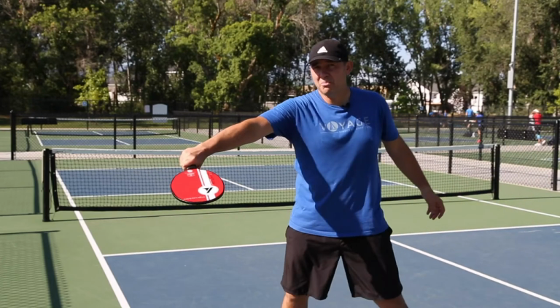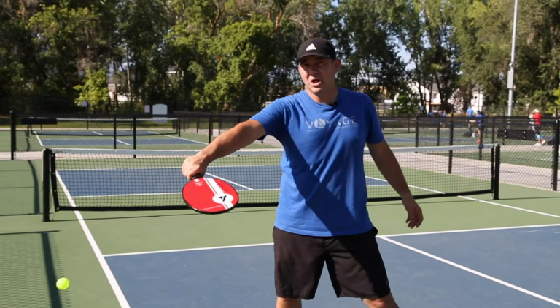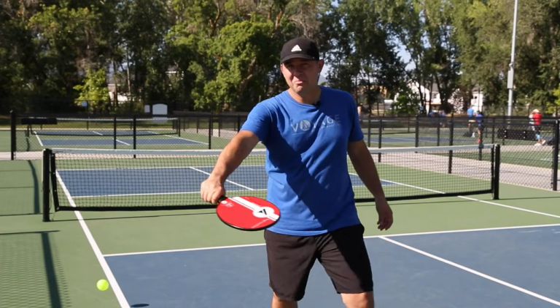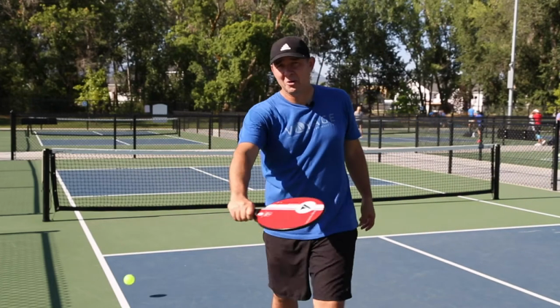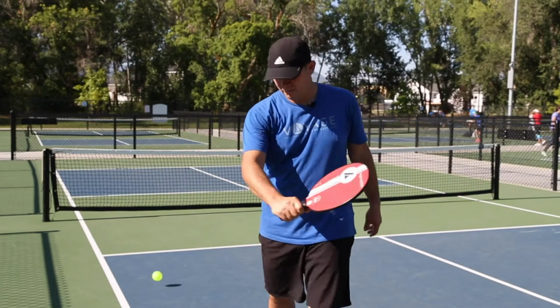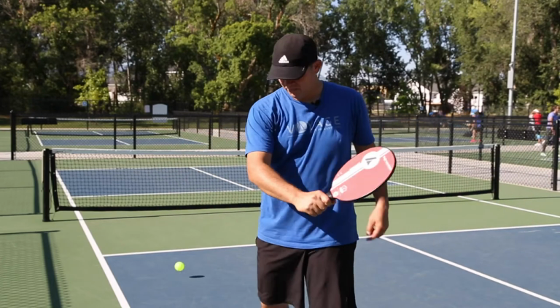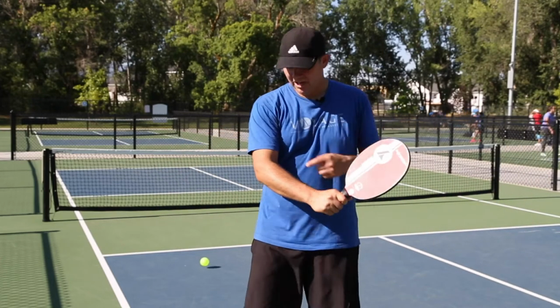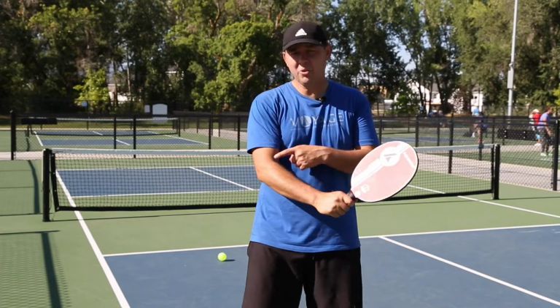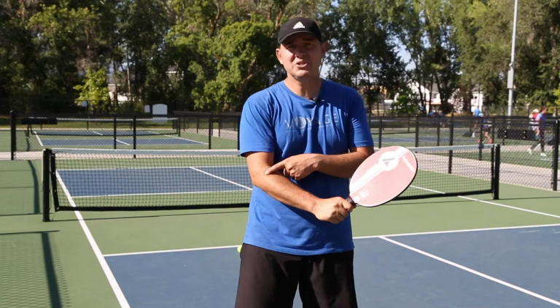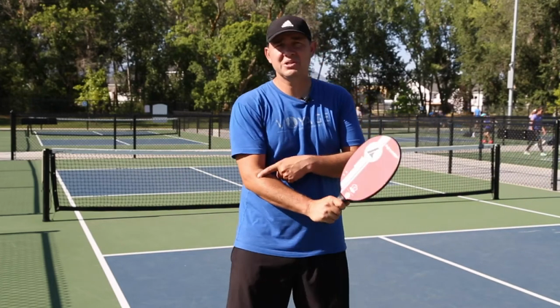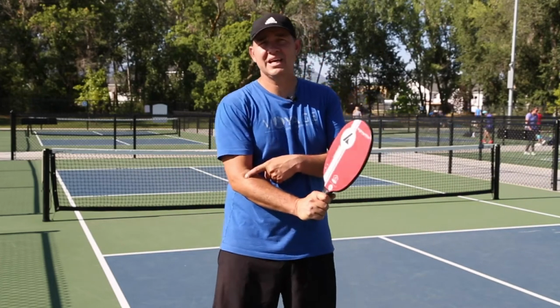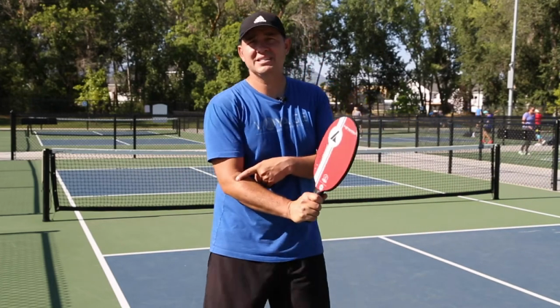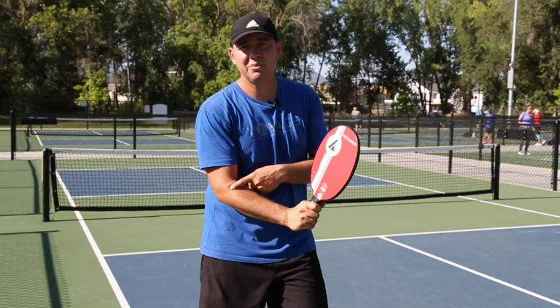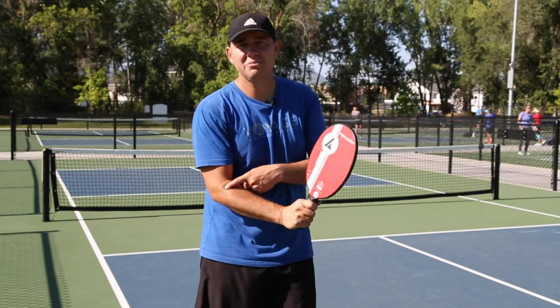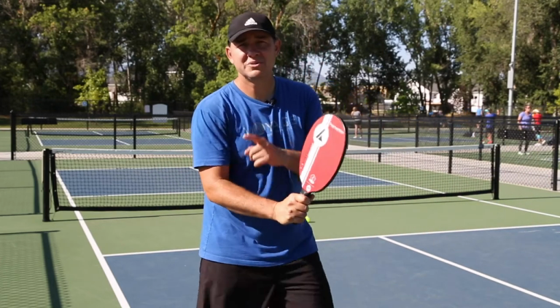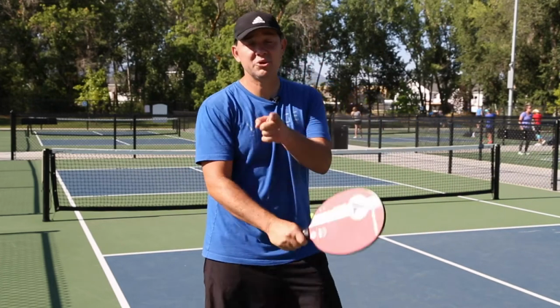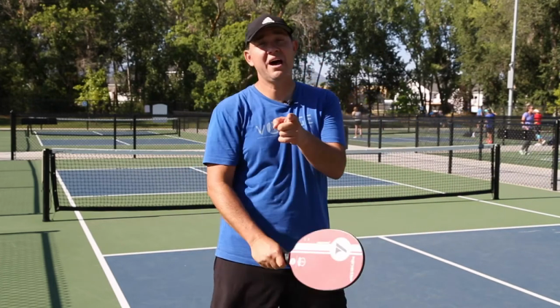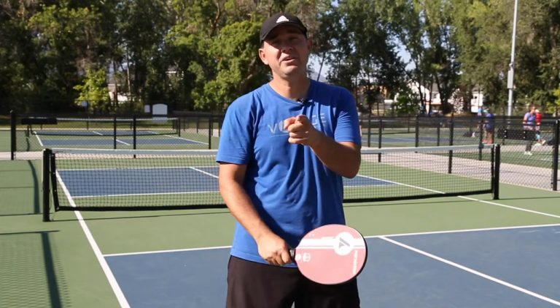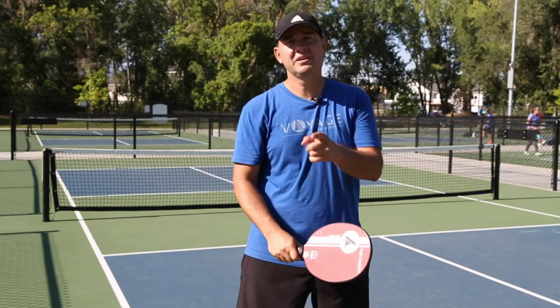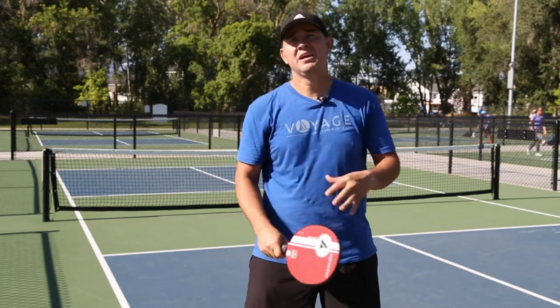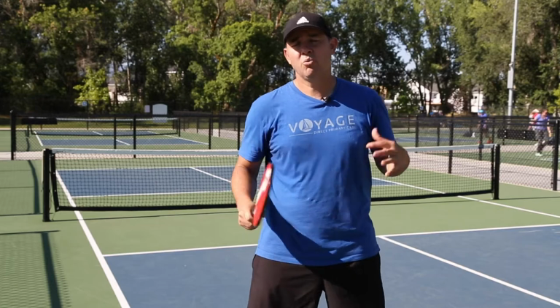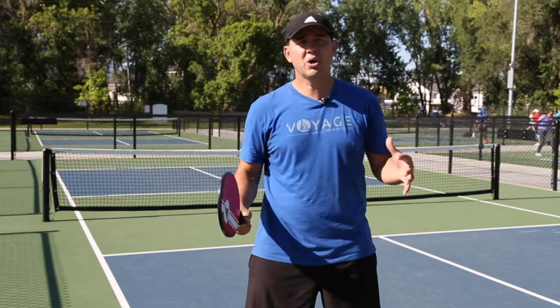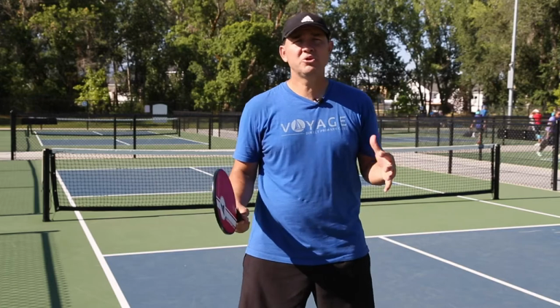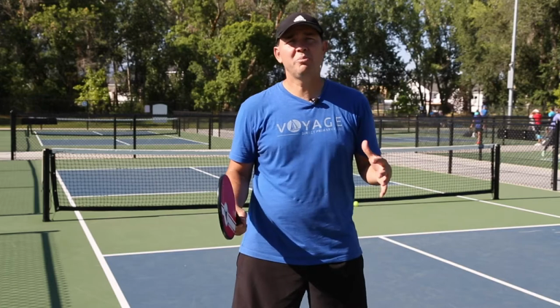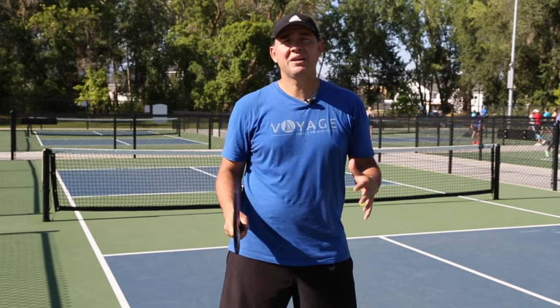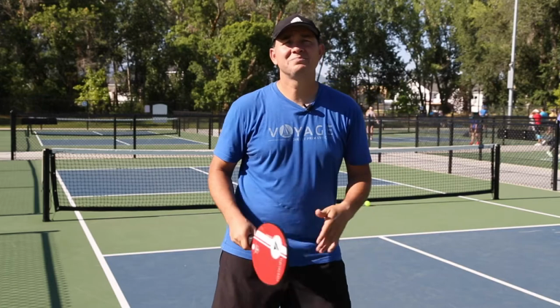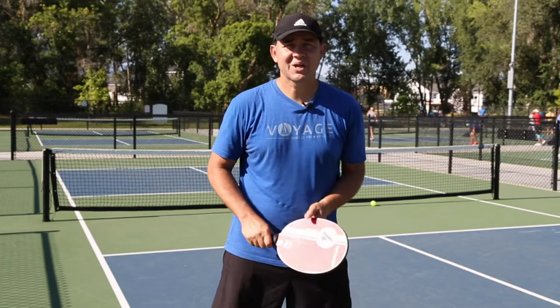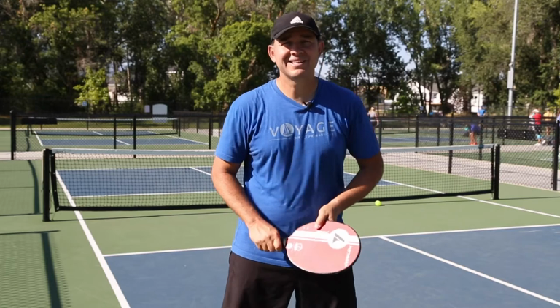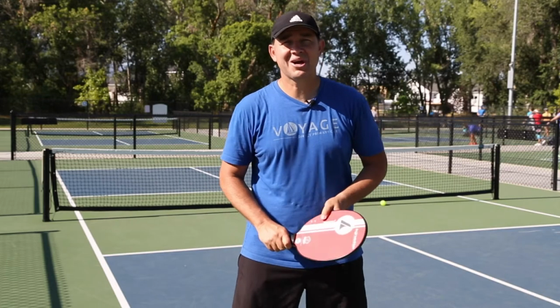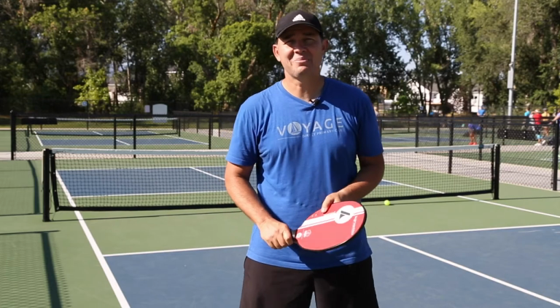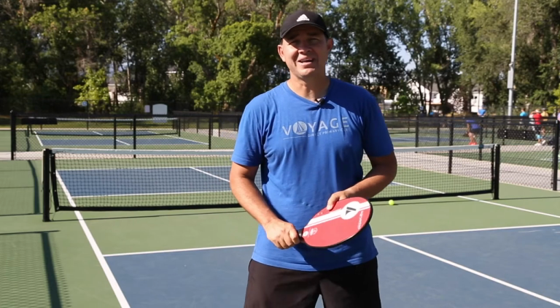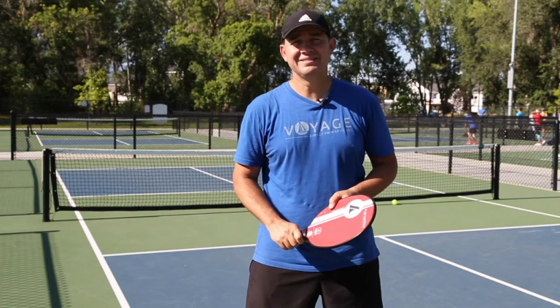Pickleball elbow, otherwise known as tennis elbow. Do you have it? What can we do about it? Let's talk about it.